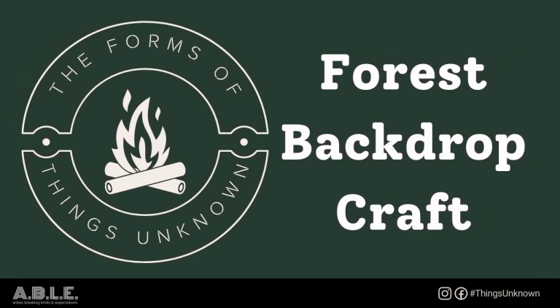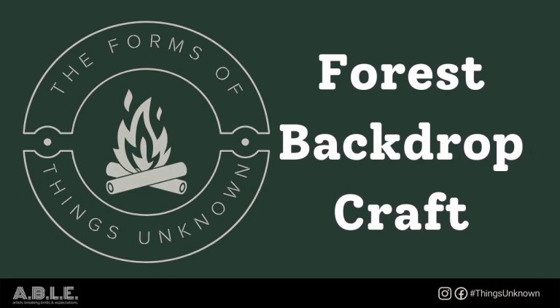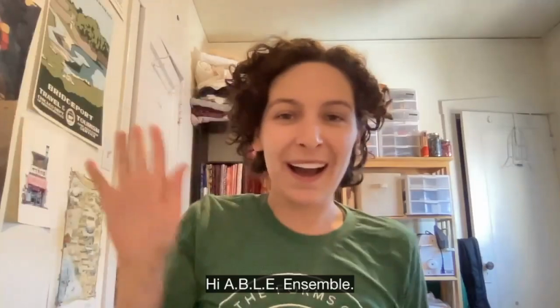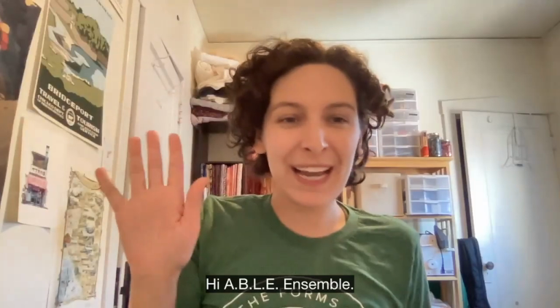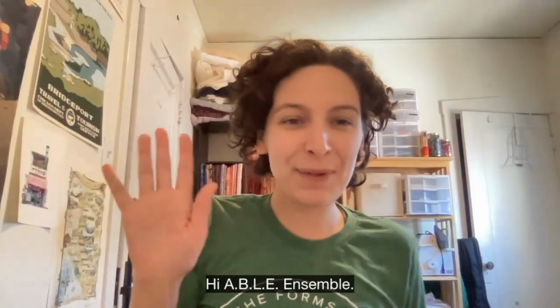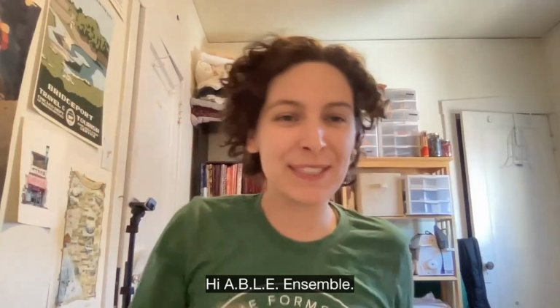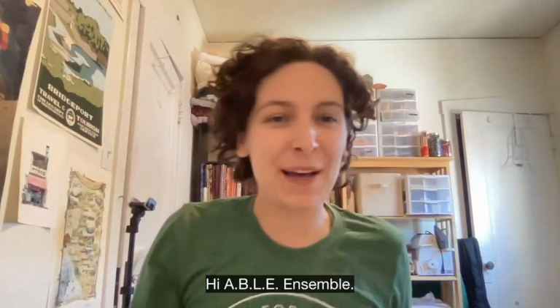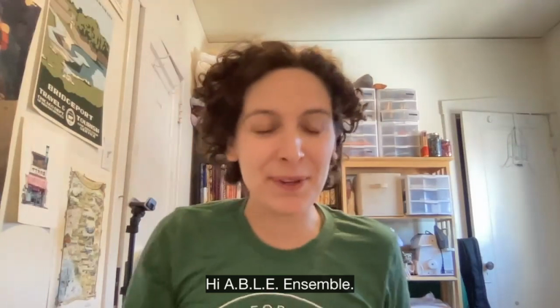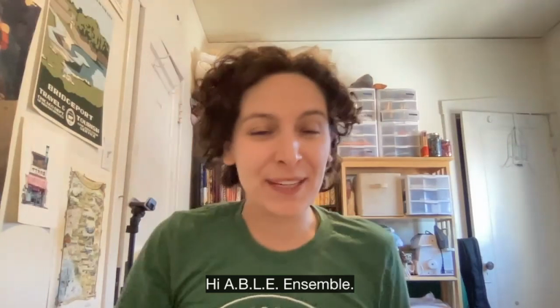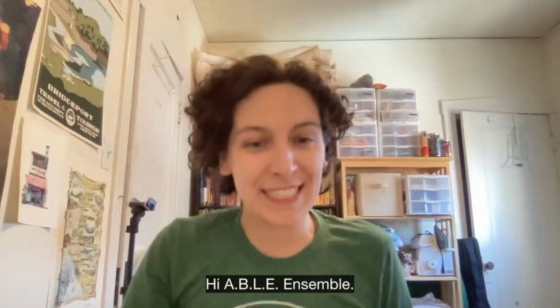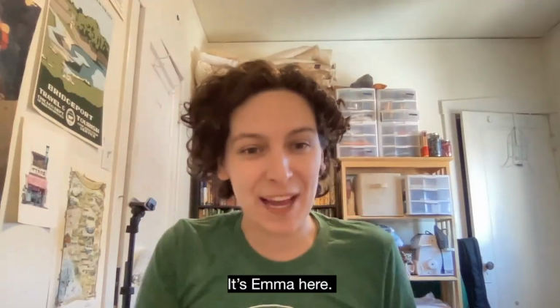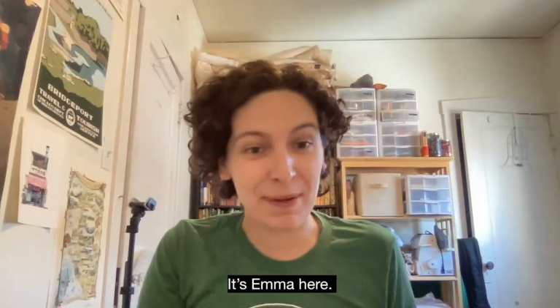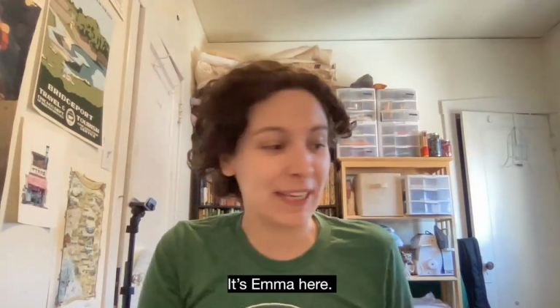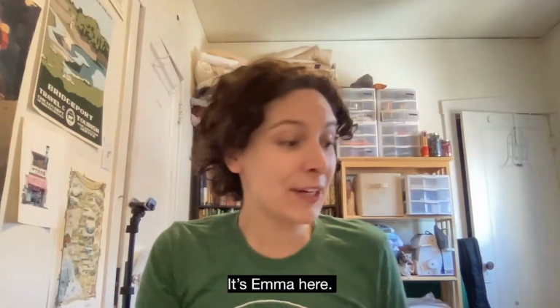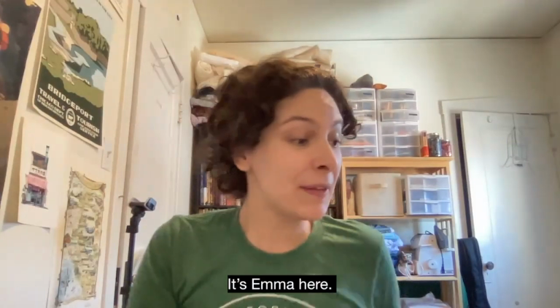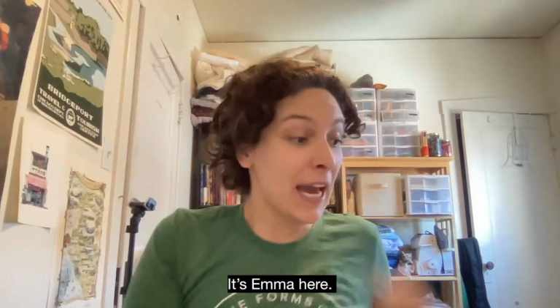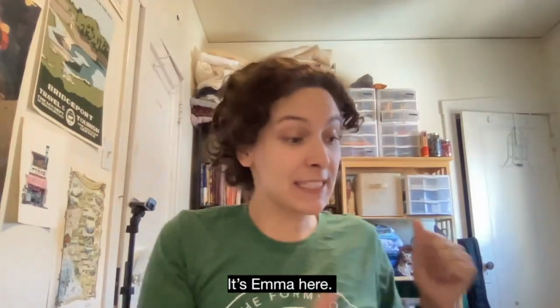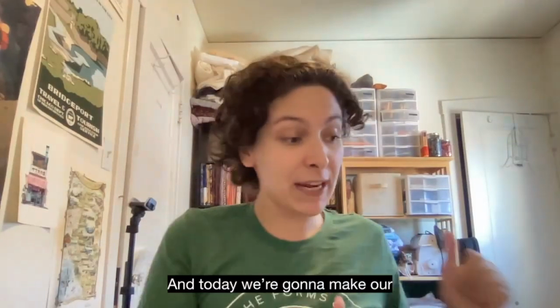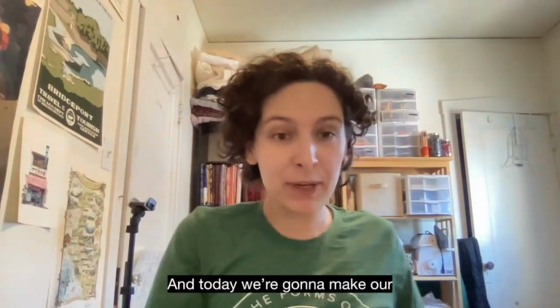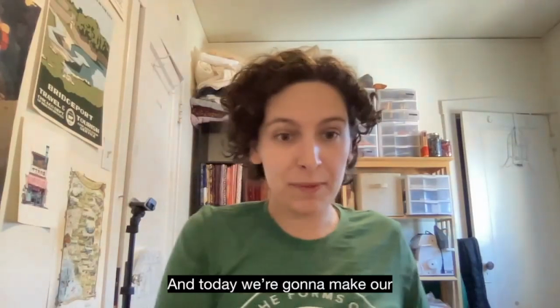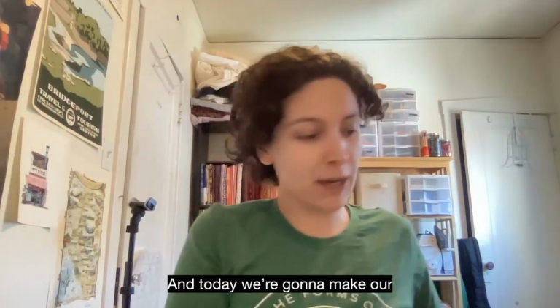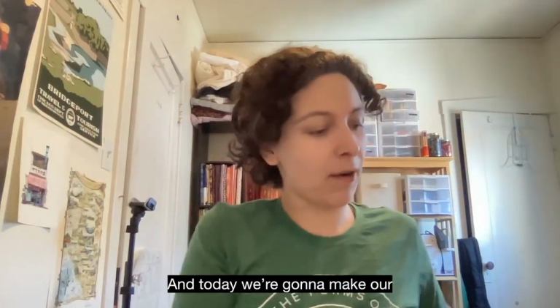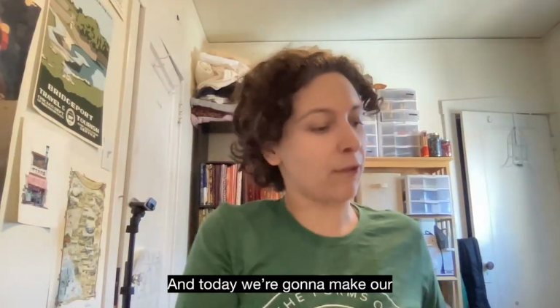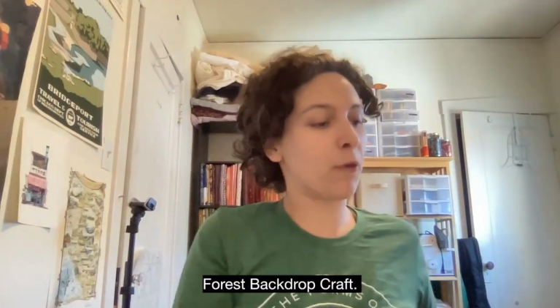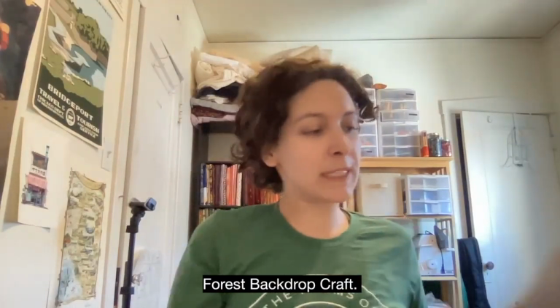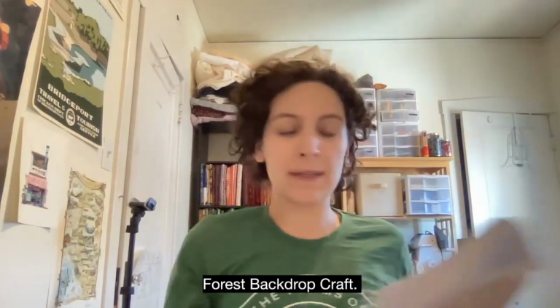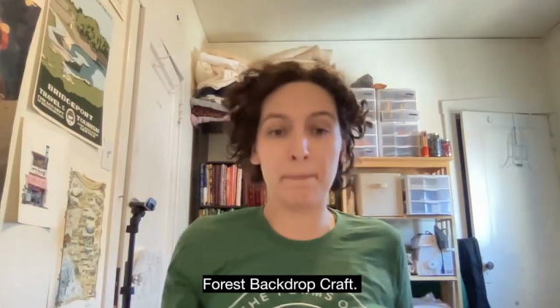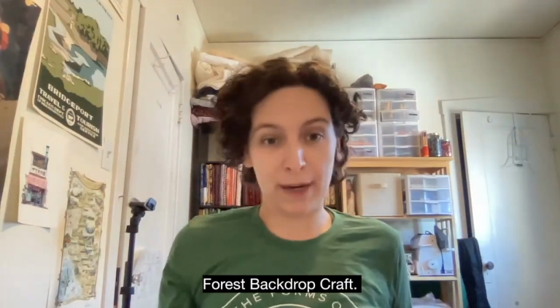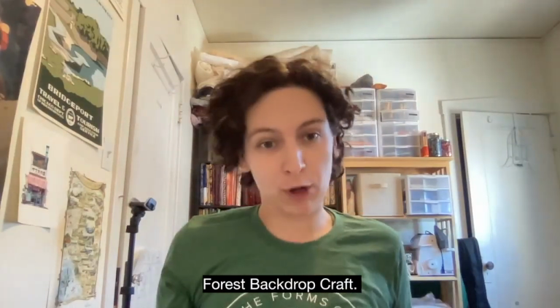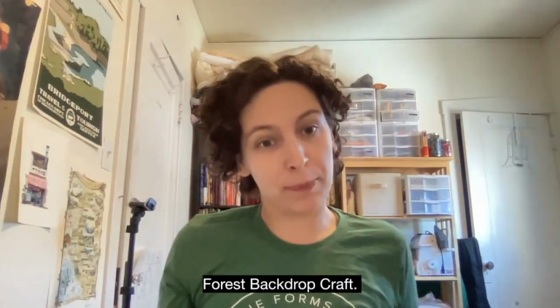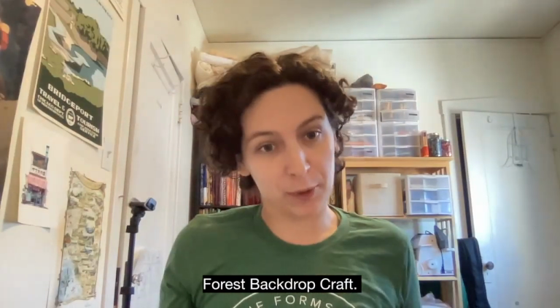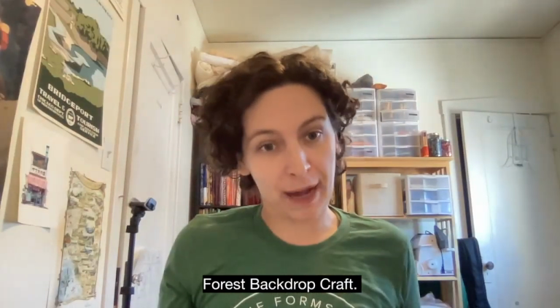Hi Able Ensemble, it's Emma here and today we're going to make our forest backdrop craft.